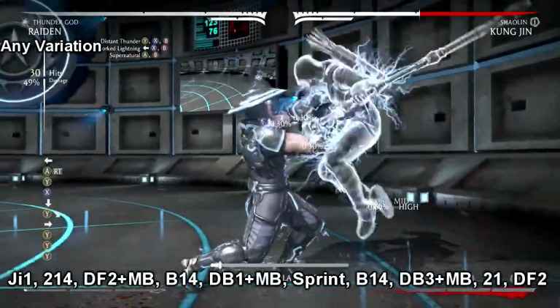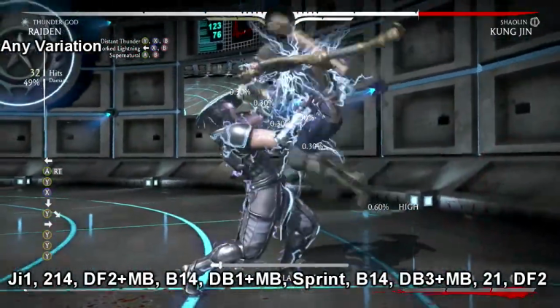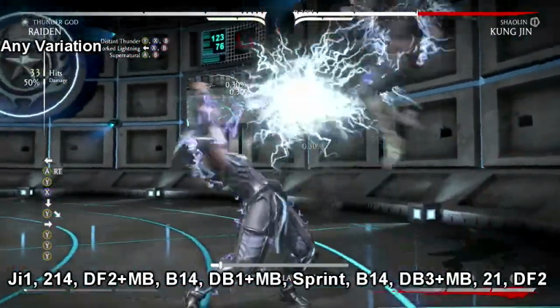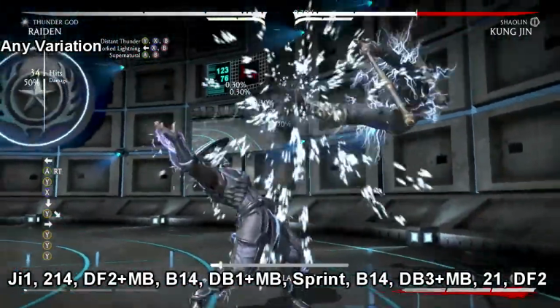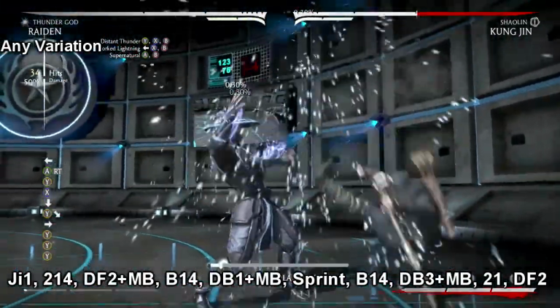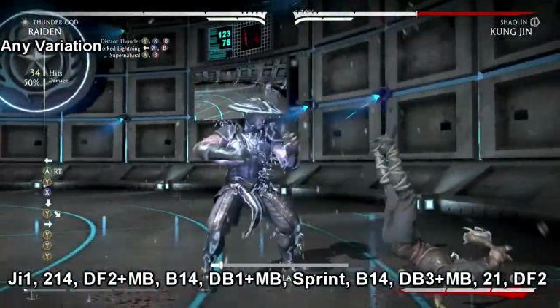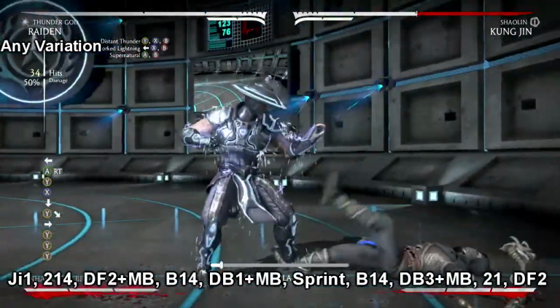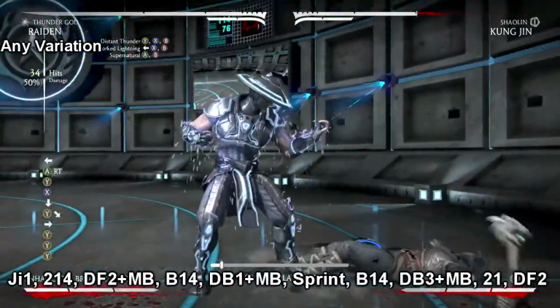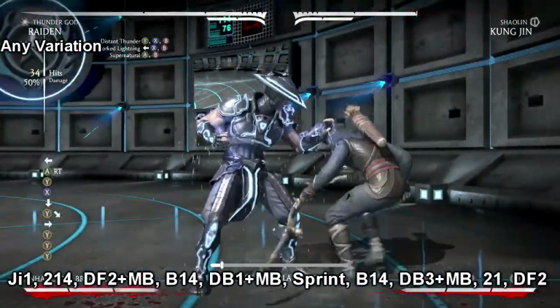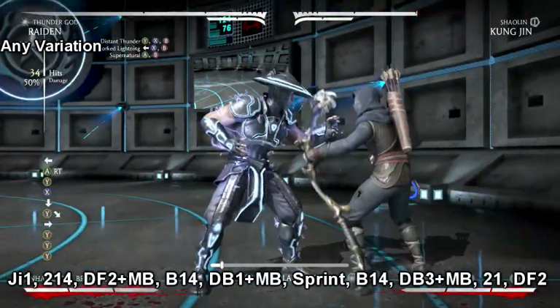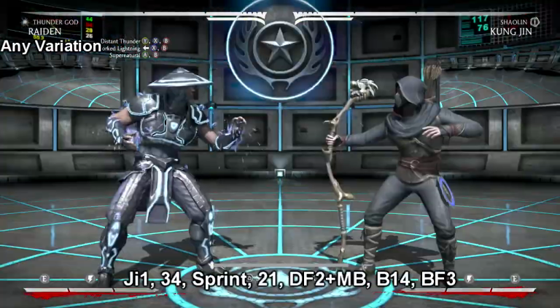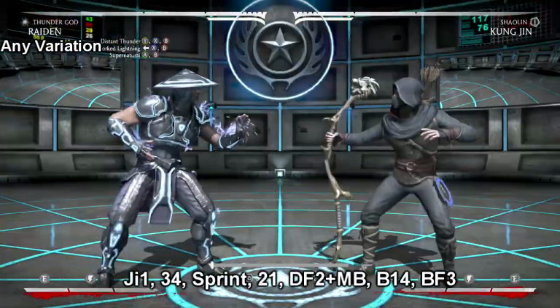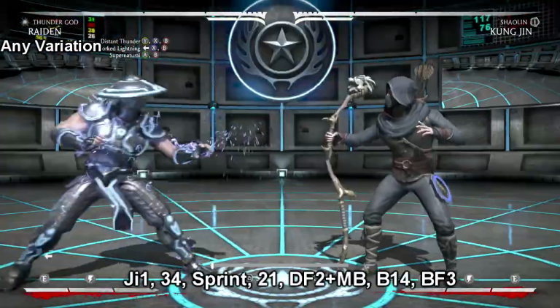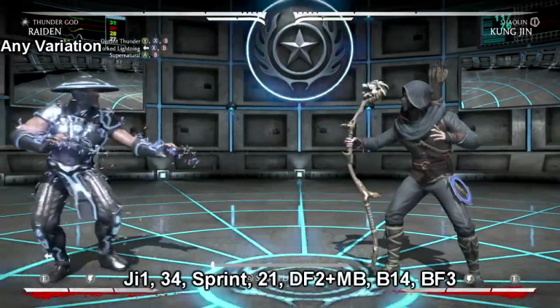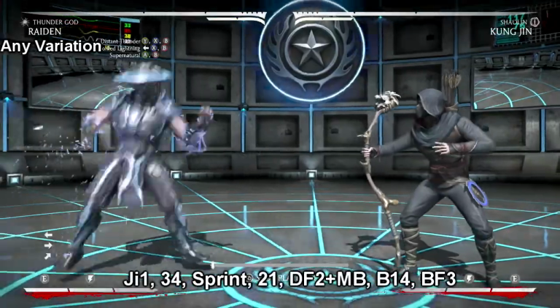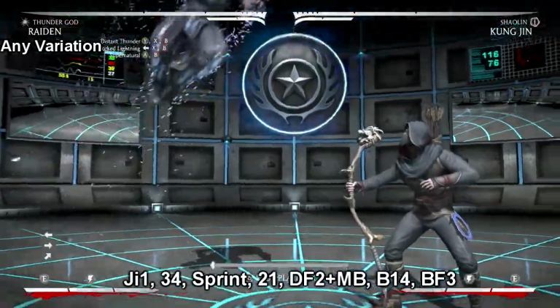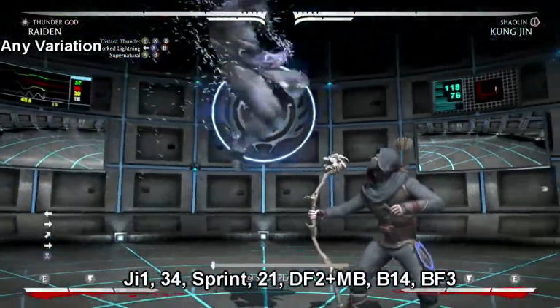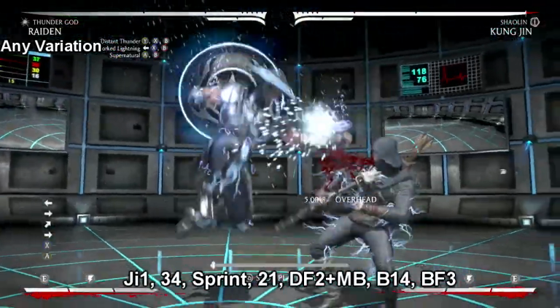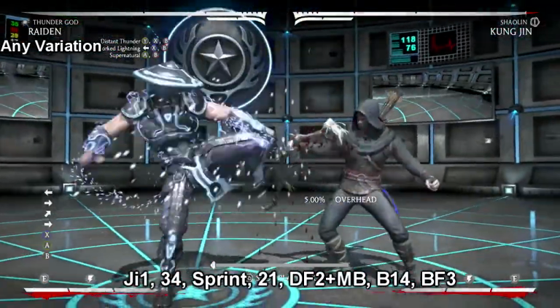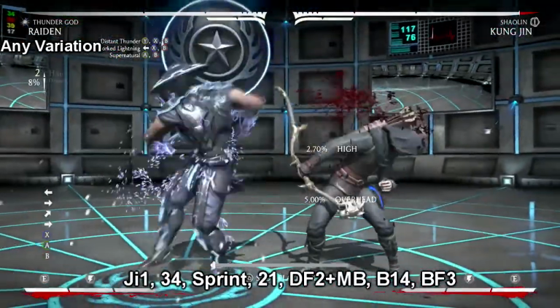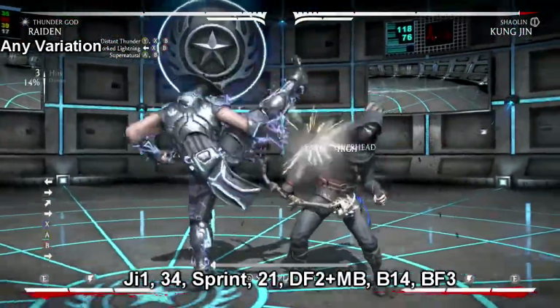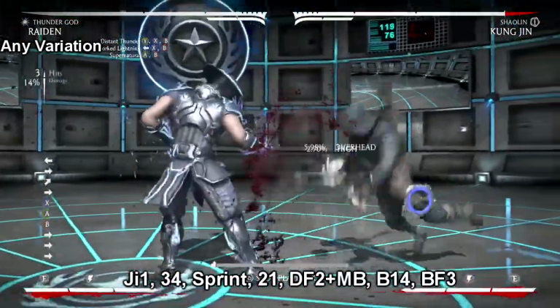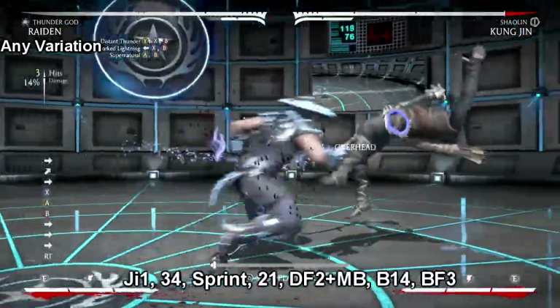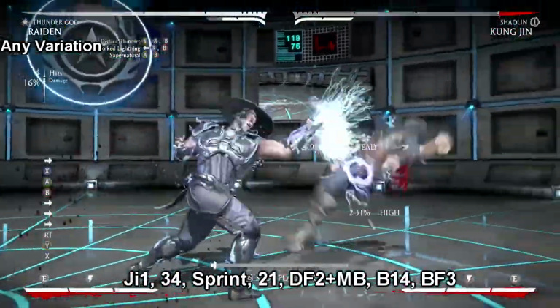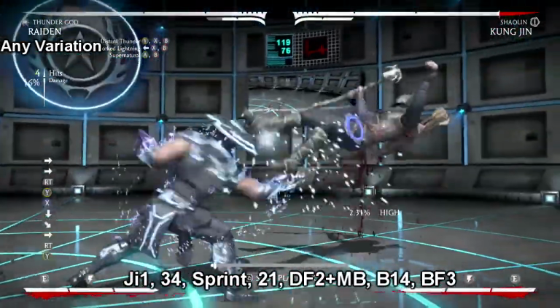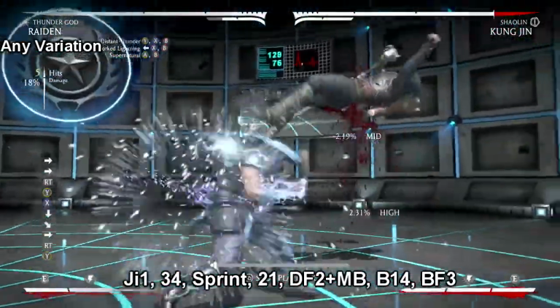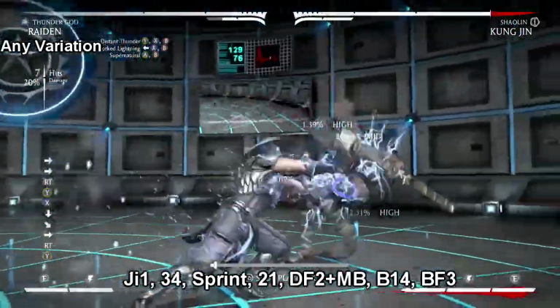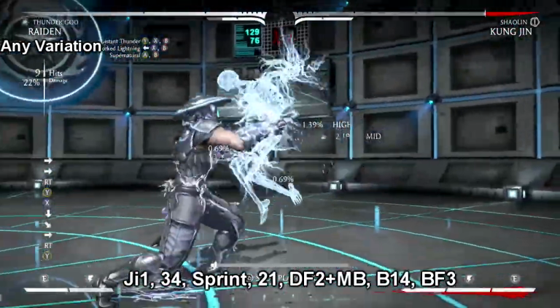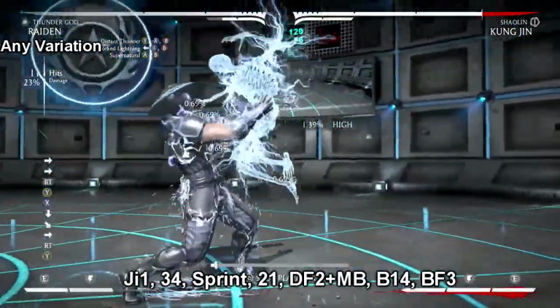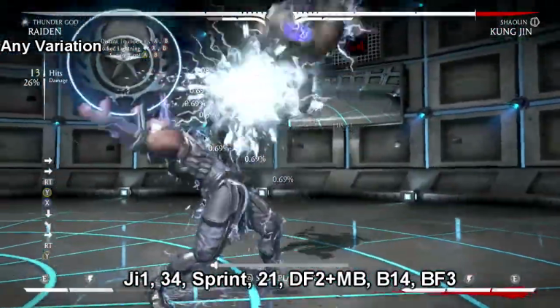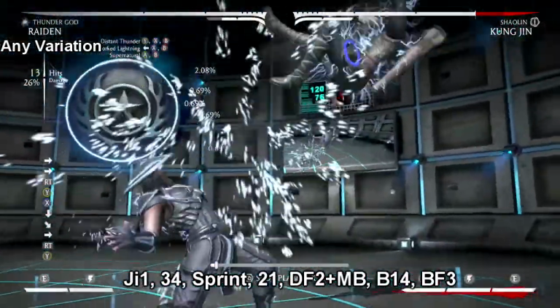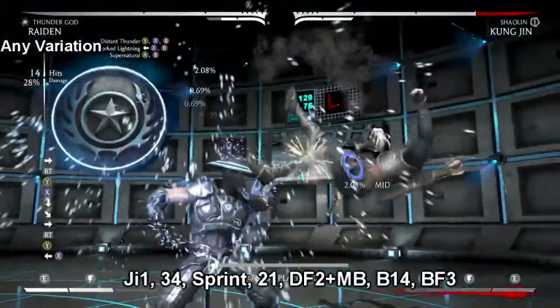This next combo is a lot simpler compared to that. You just jump in 1, your 3-4 — make sure you sprint. It's home run, it's all day long.